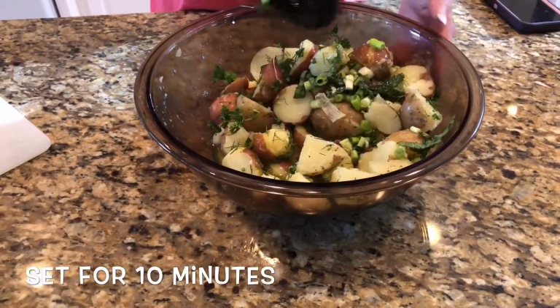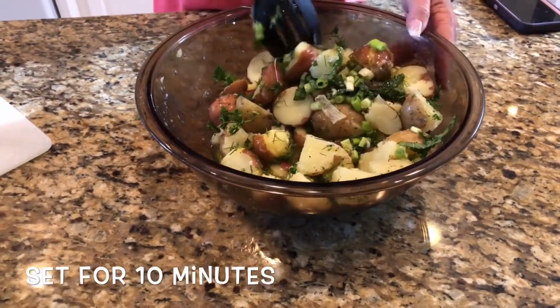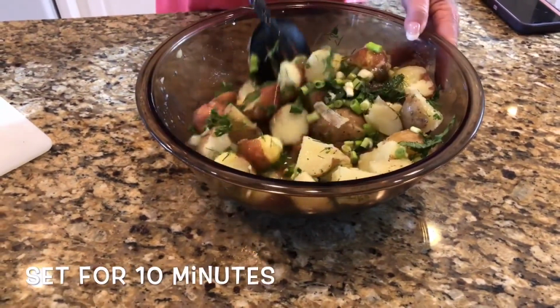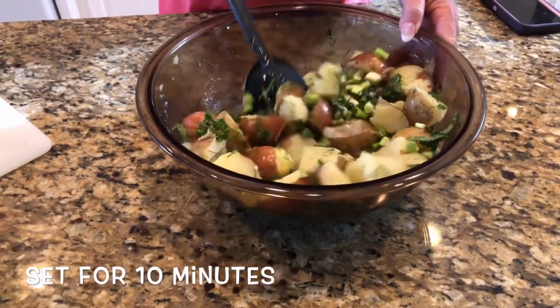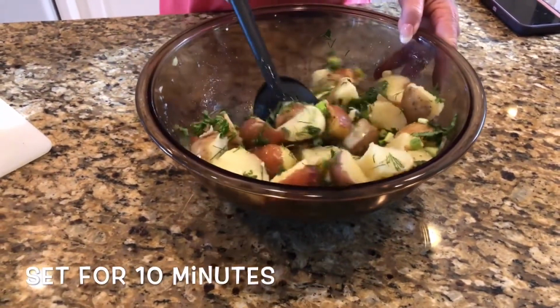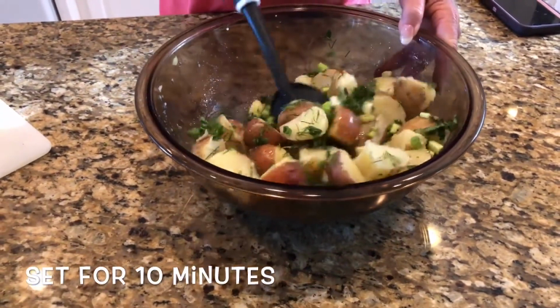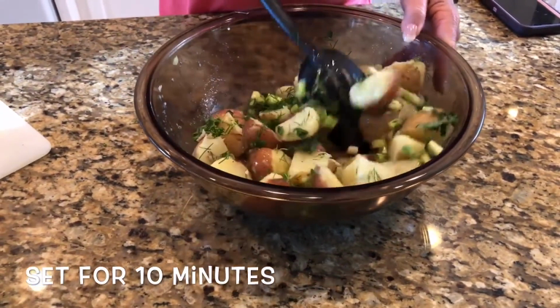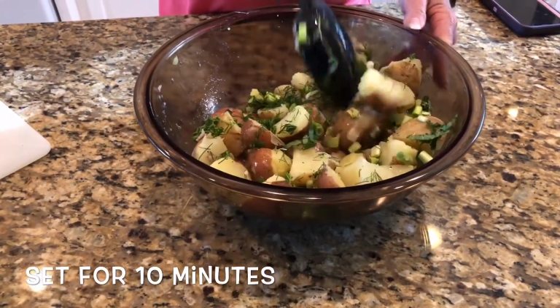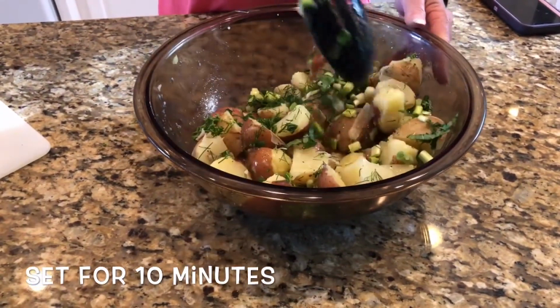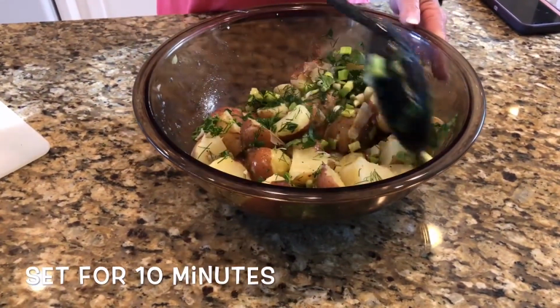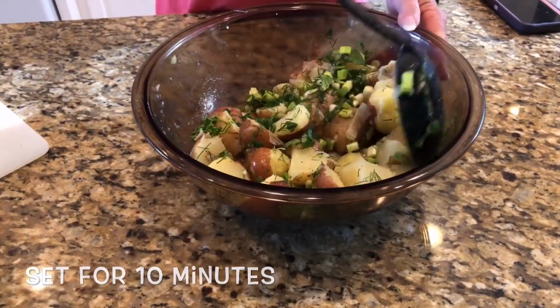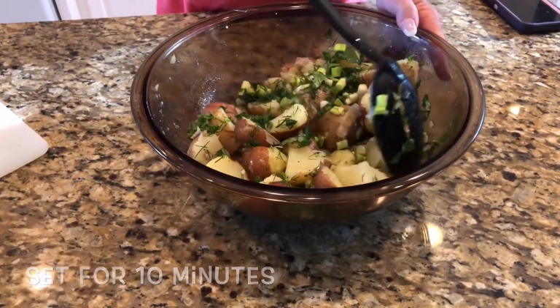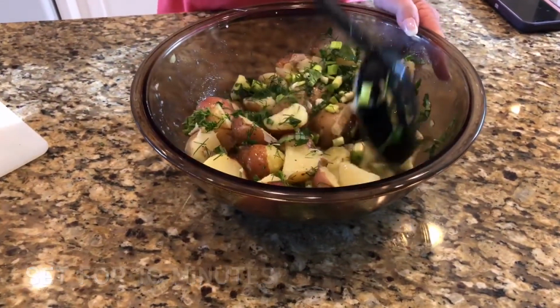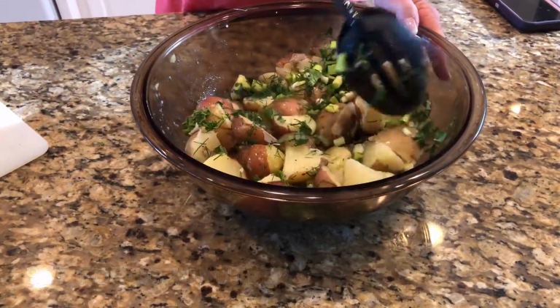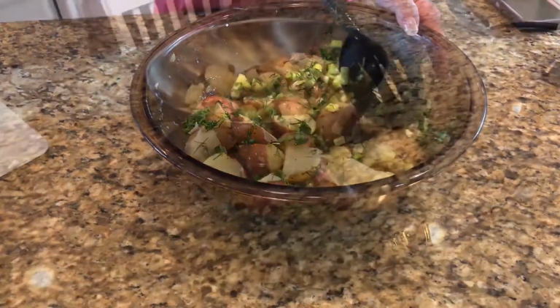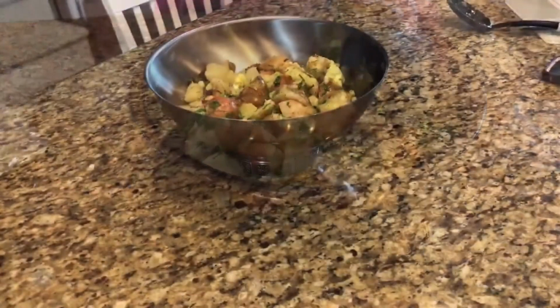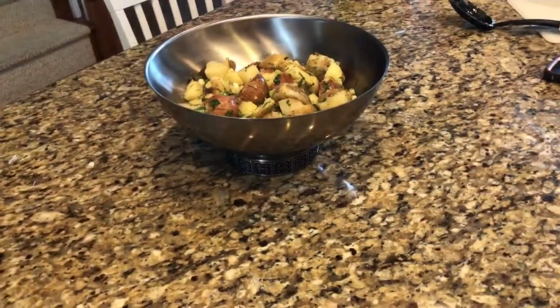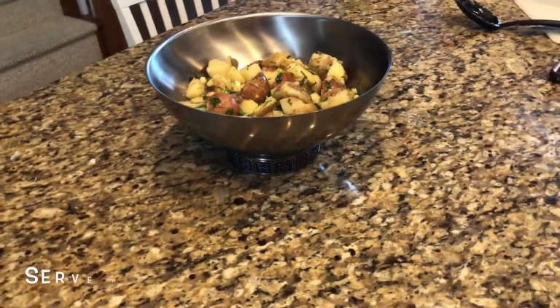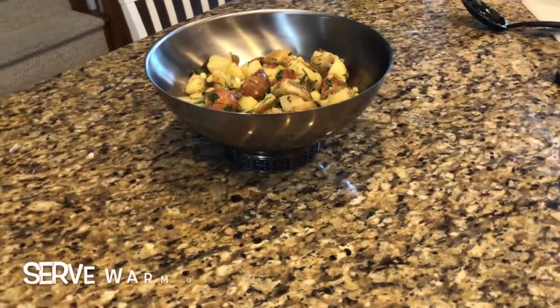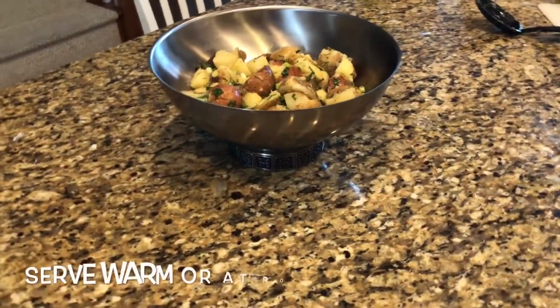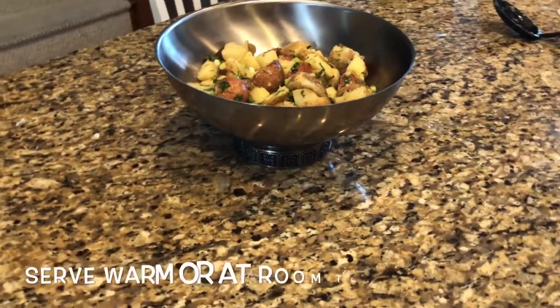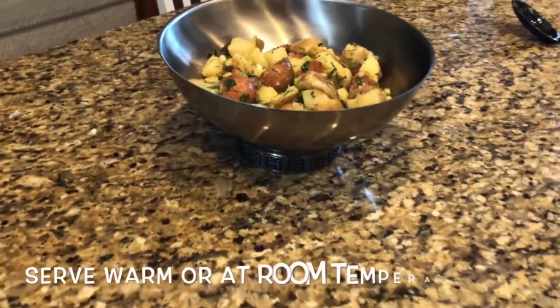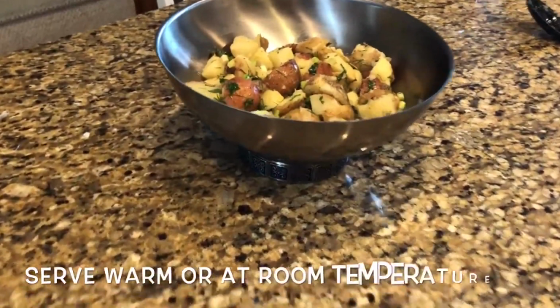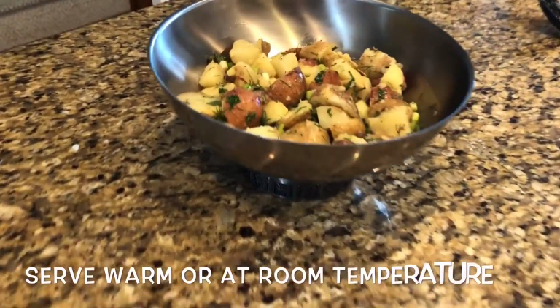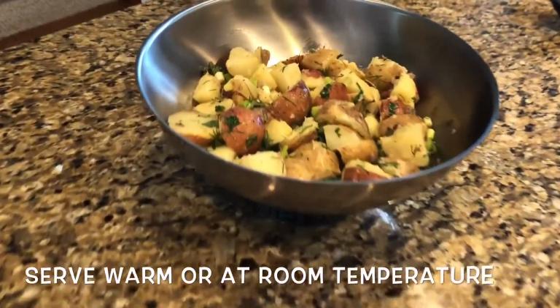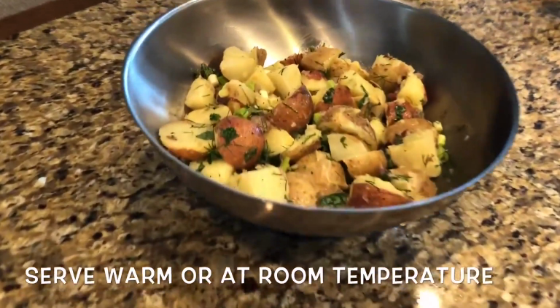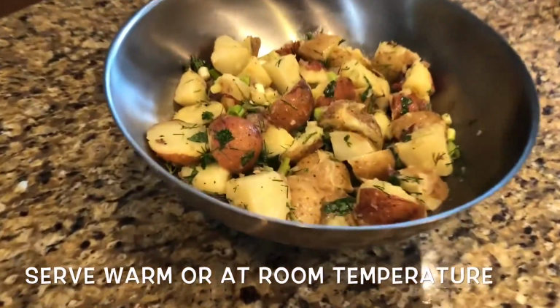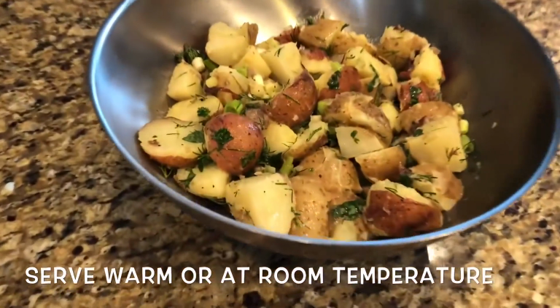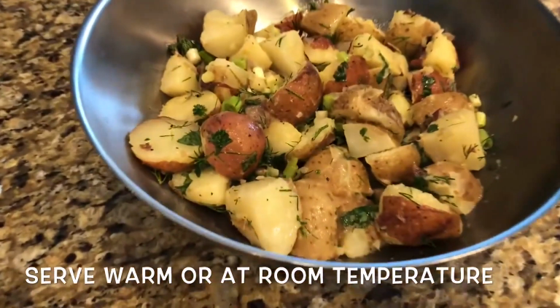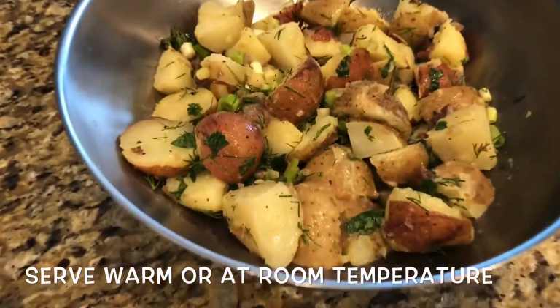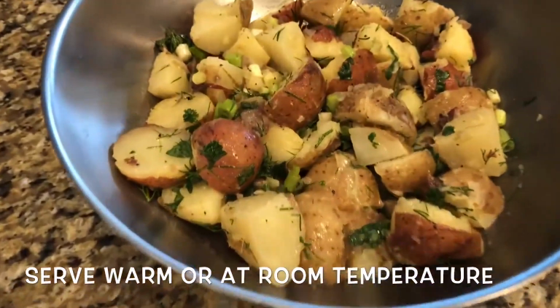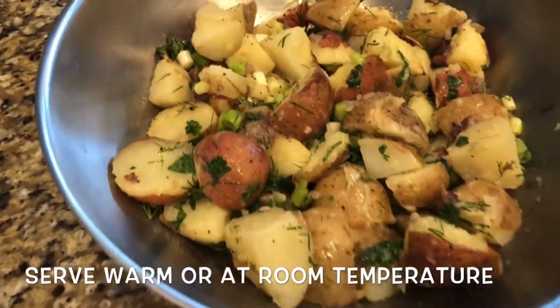Toss again and let it sit for about 10 minutes, then serve warm or at room temperature.